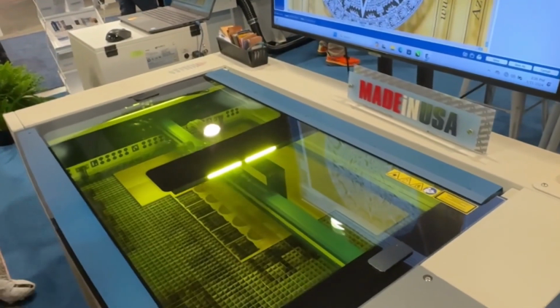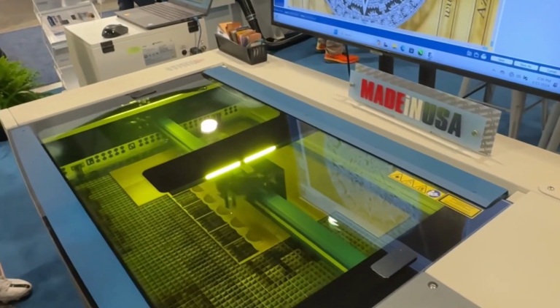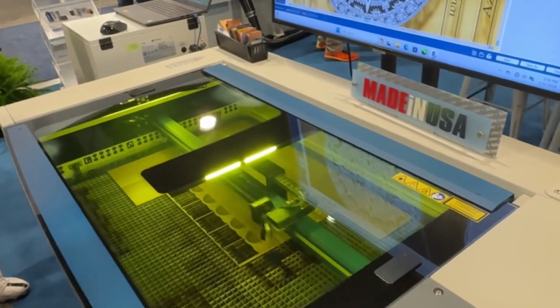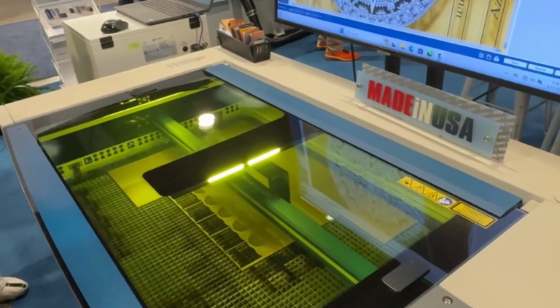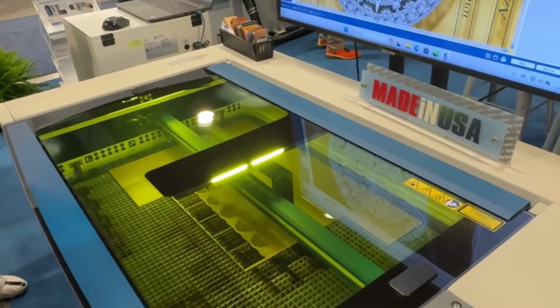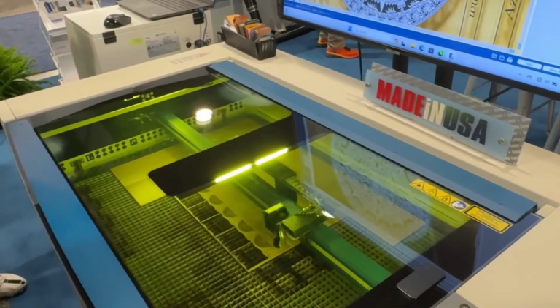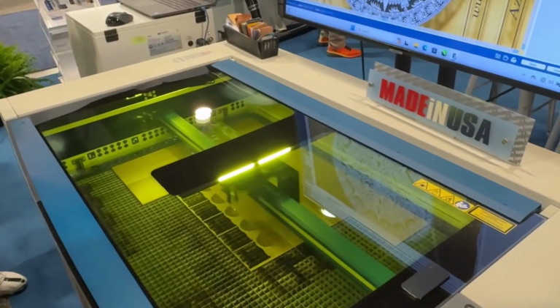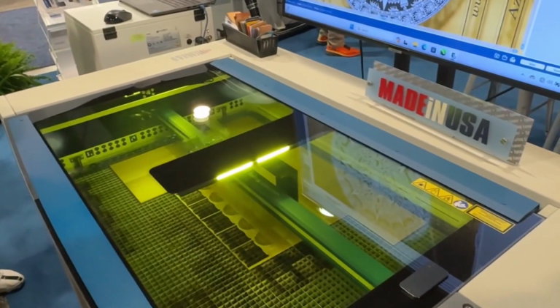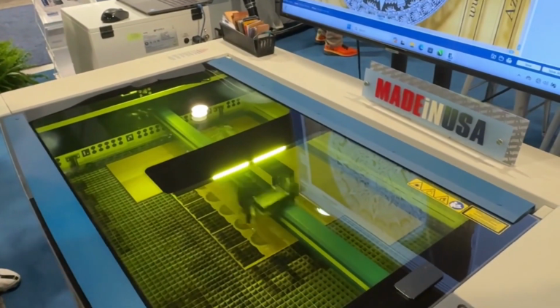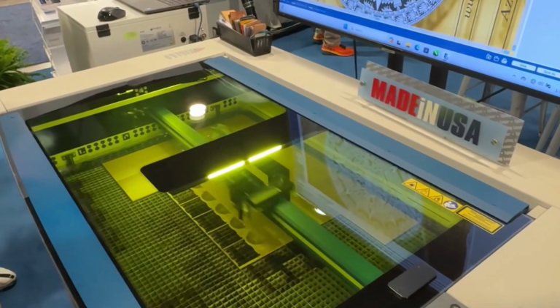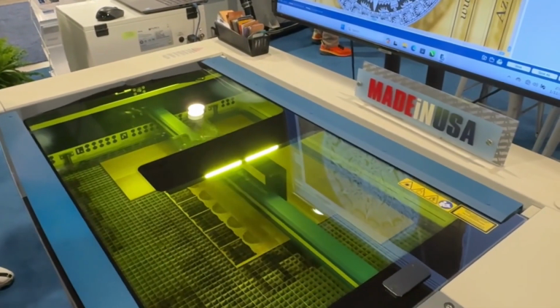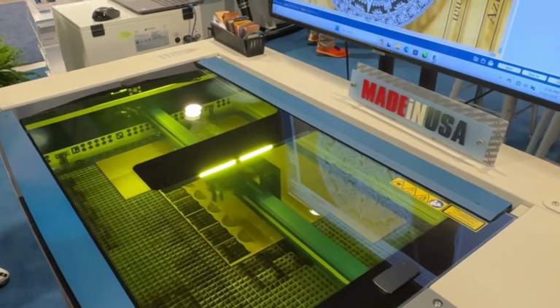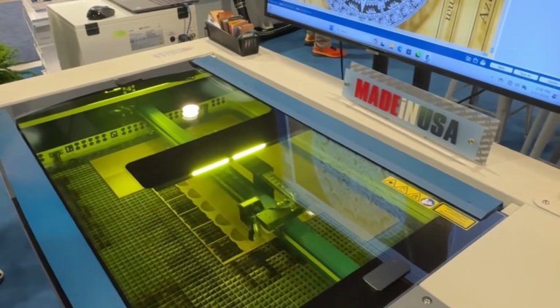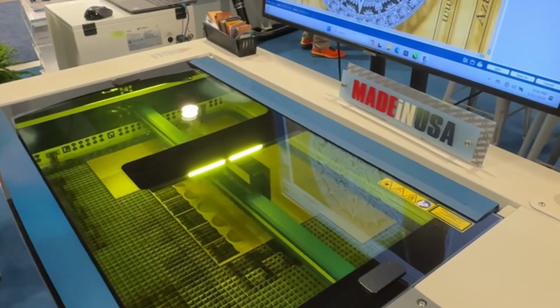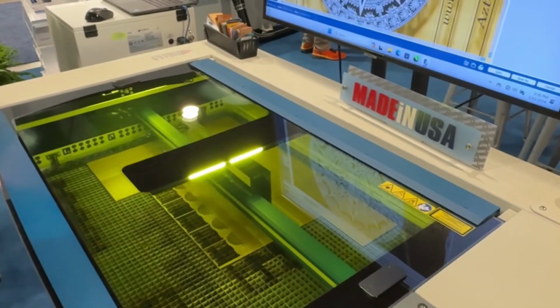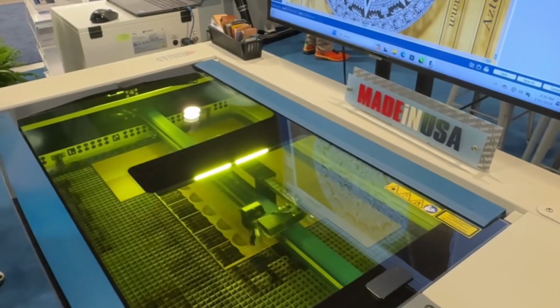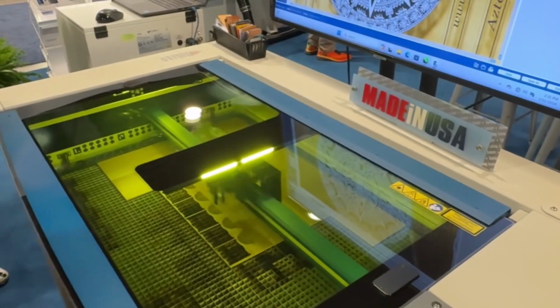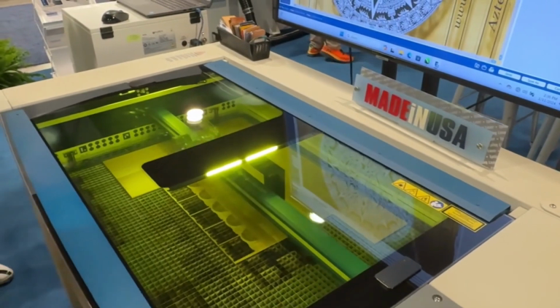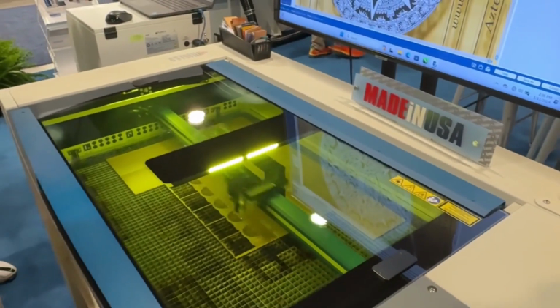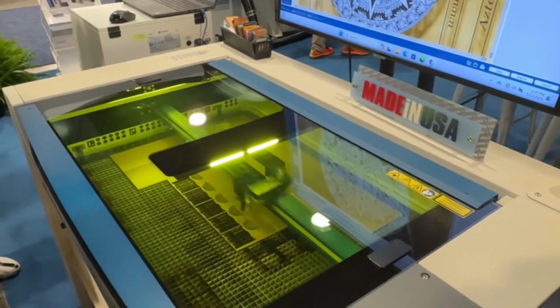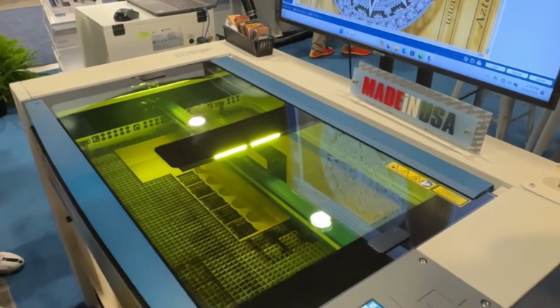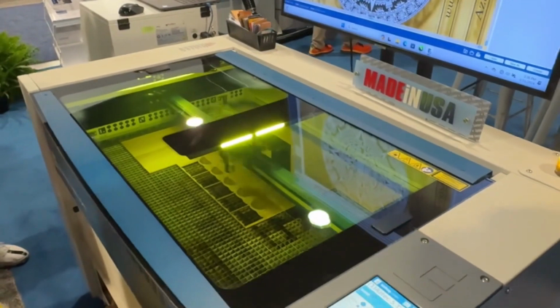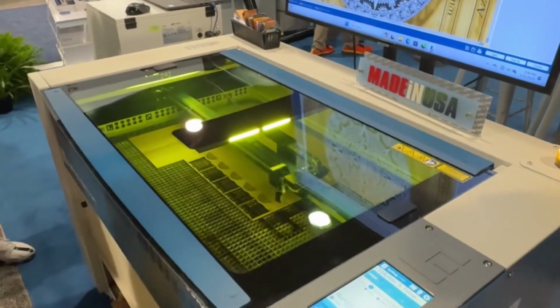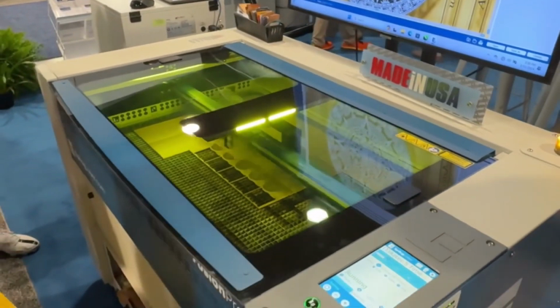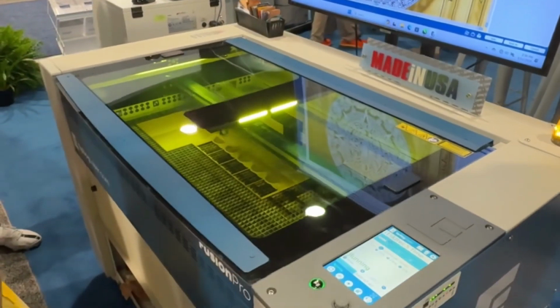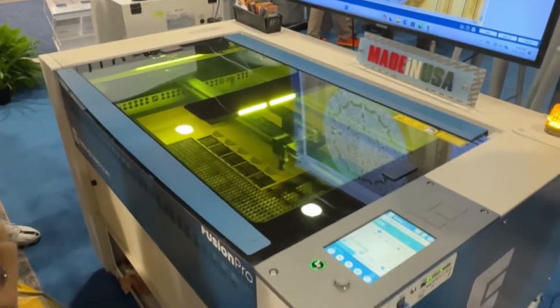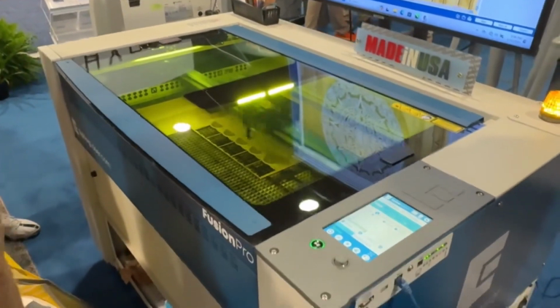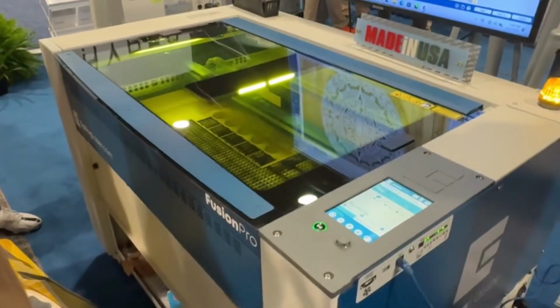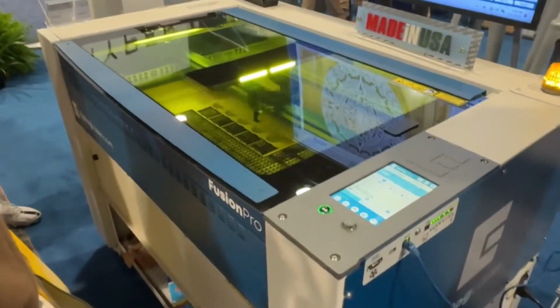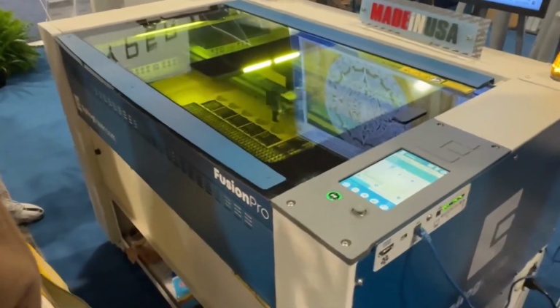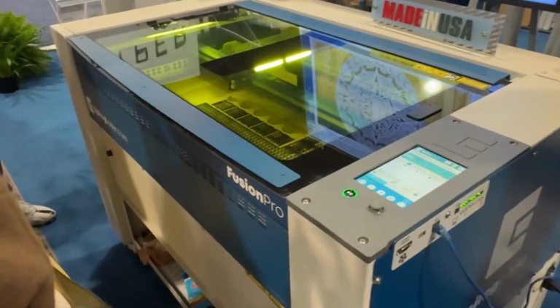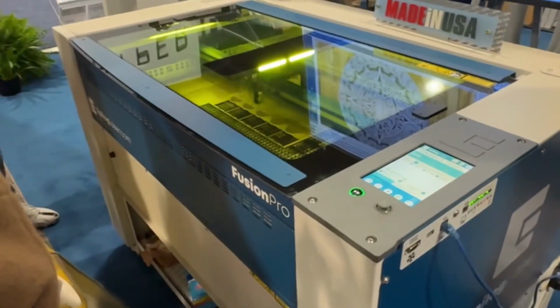Does it have wheels? It does have wheels. We can tow it? We can tow it — well, I don't know about towing it, but...